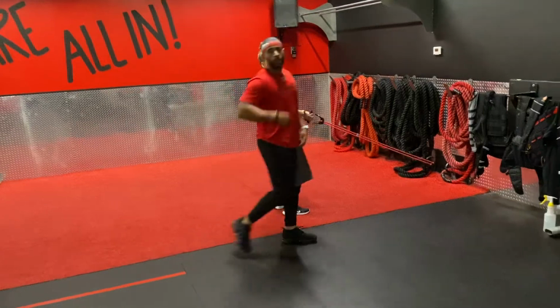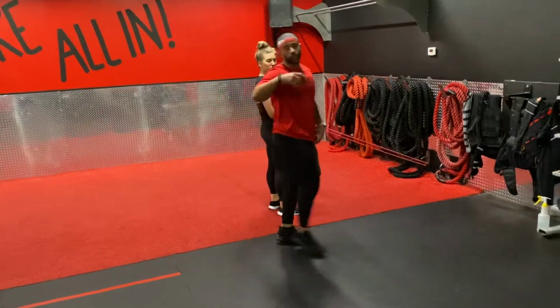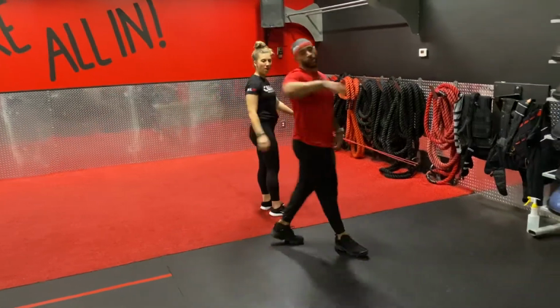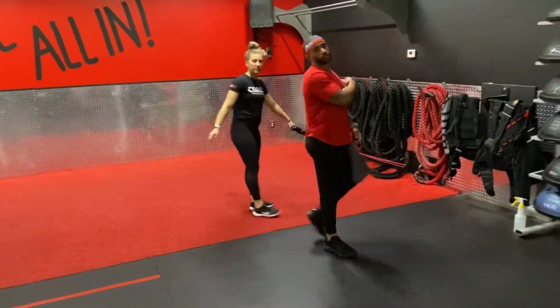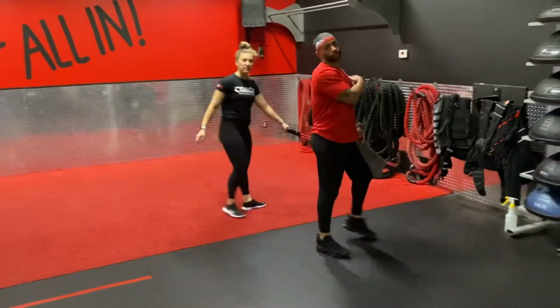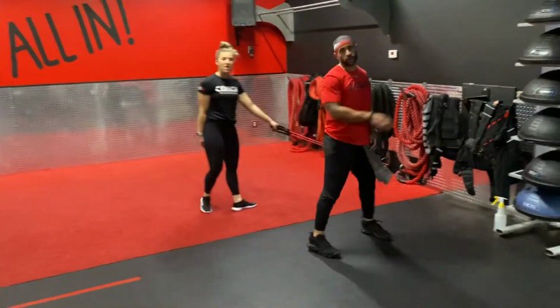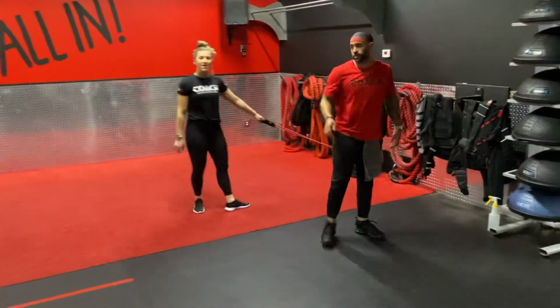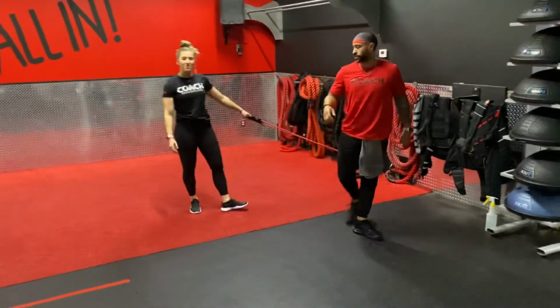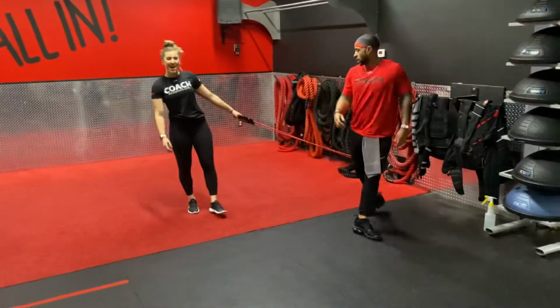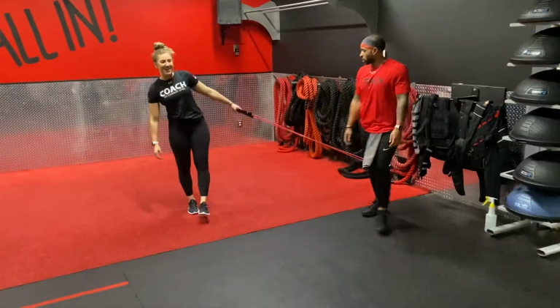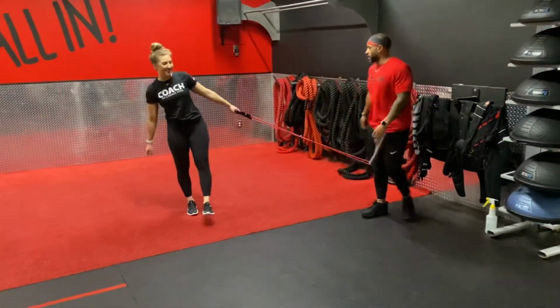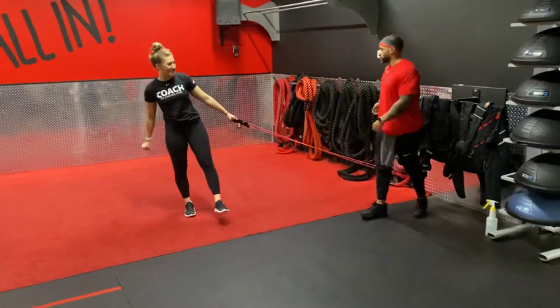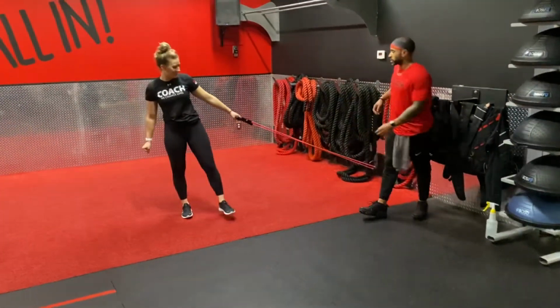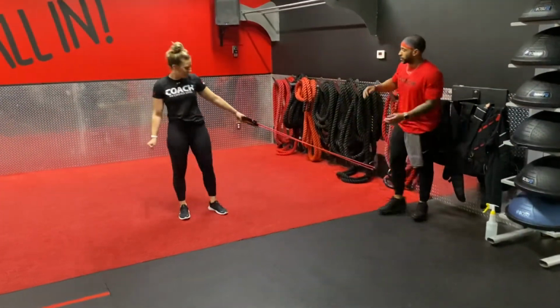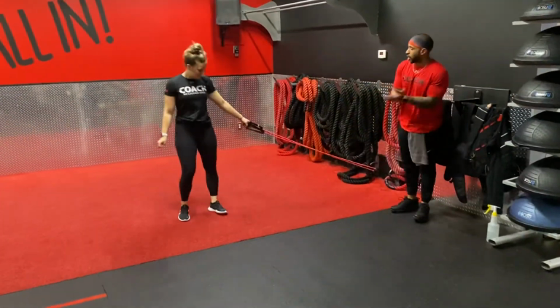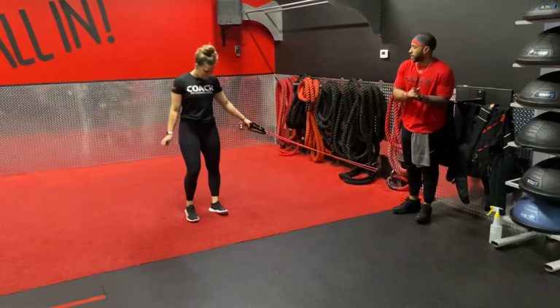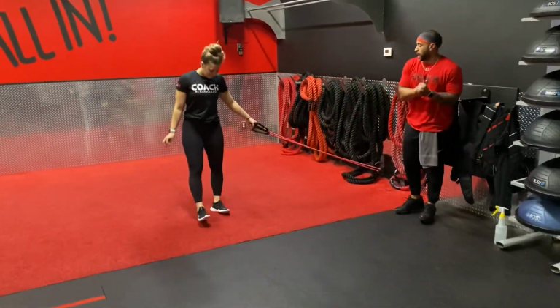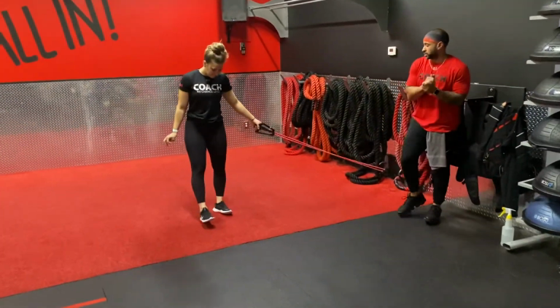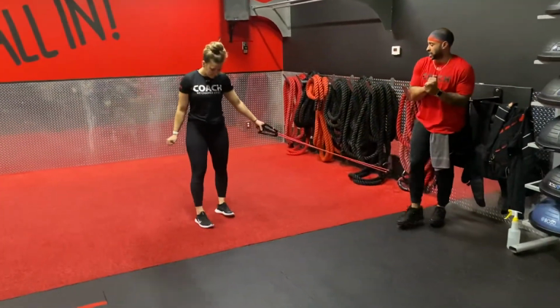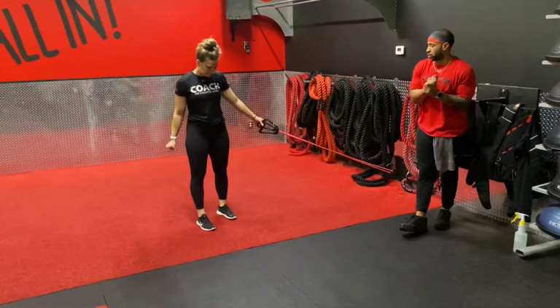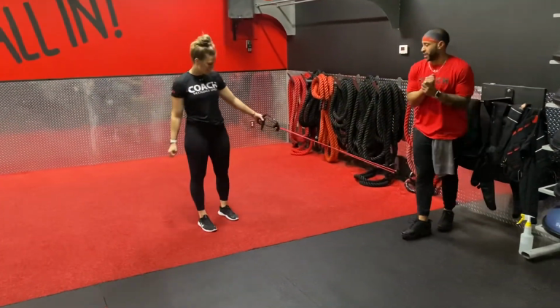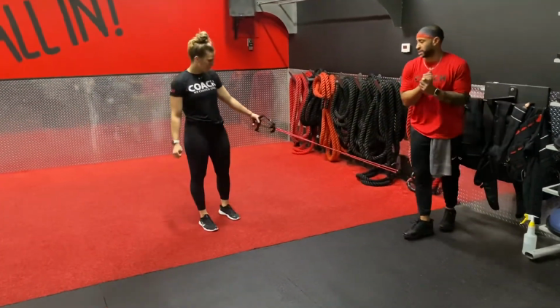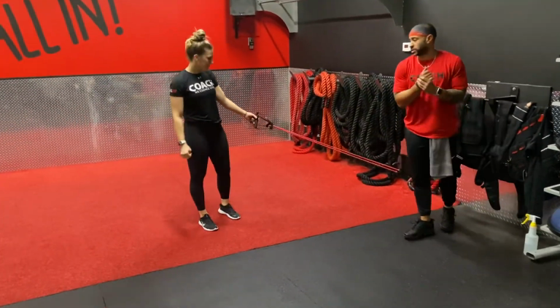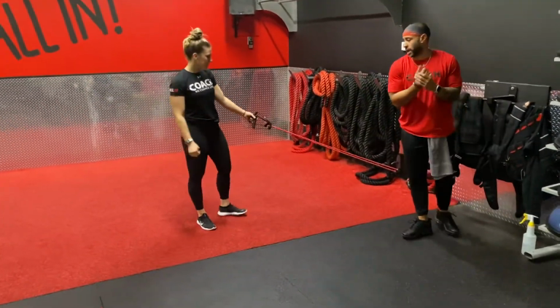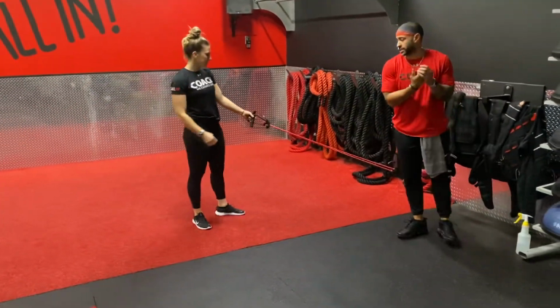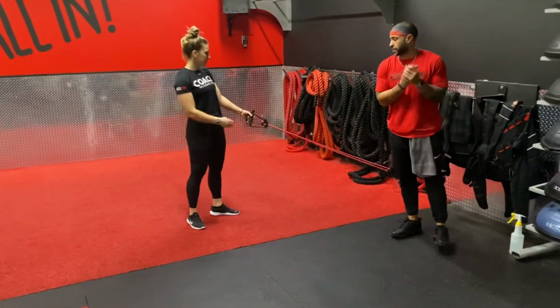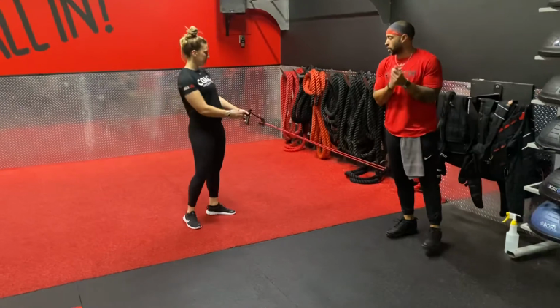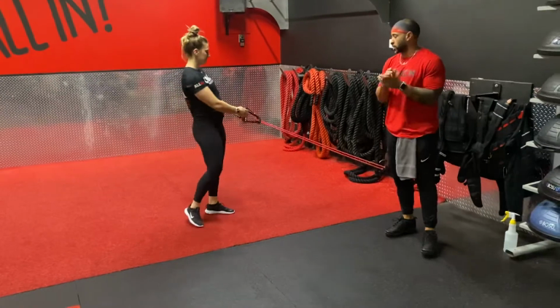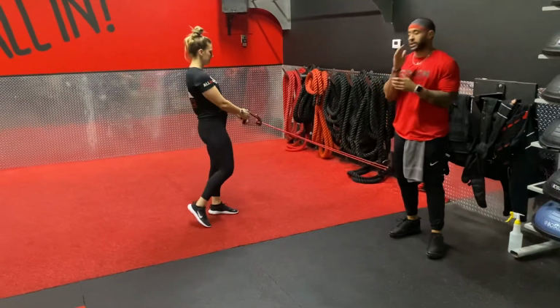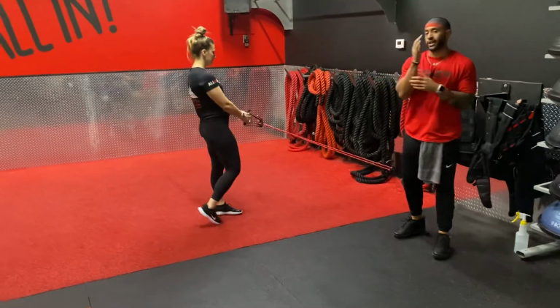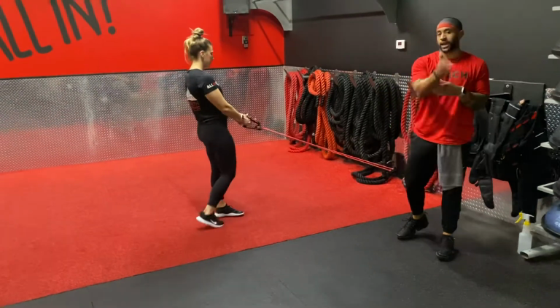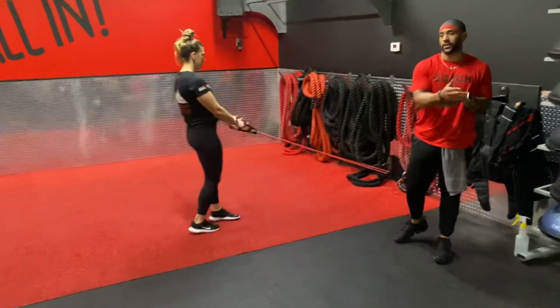What's up guys, Coach Sherry and Coach Manny. We're coming at you with a power band exercise — a single leg step over or a single leg deadlift.